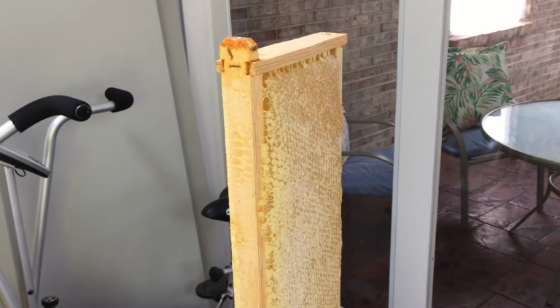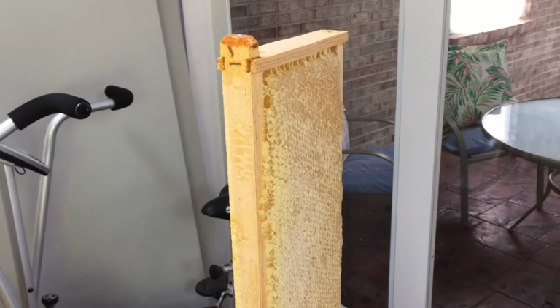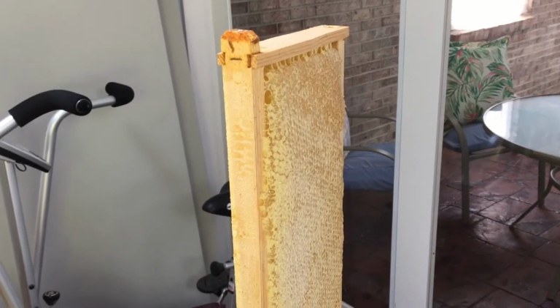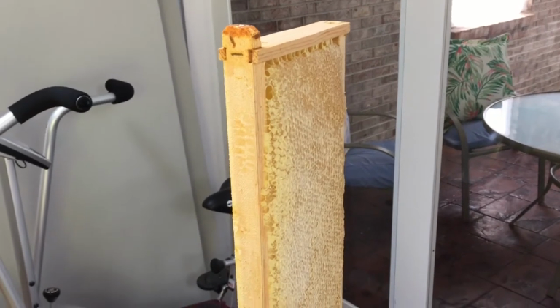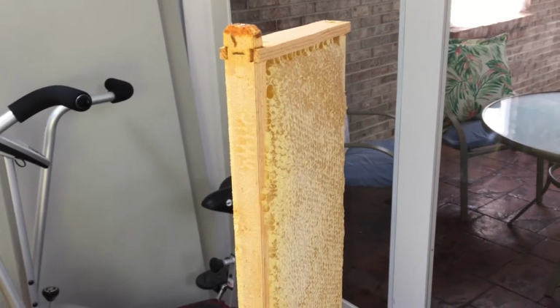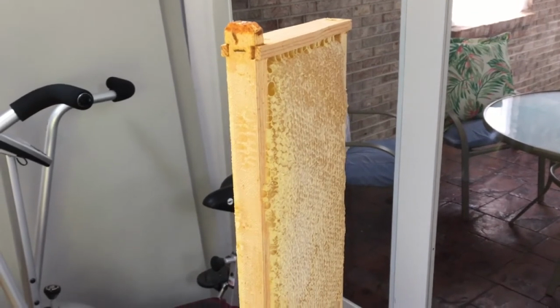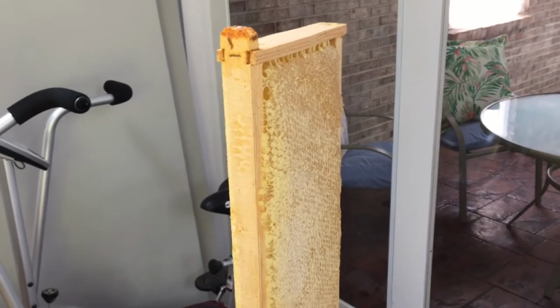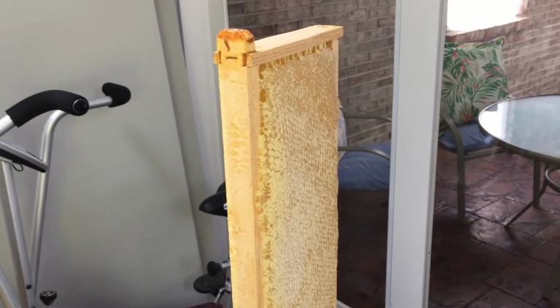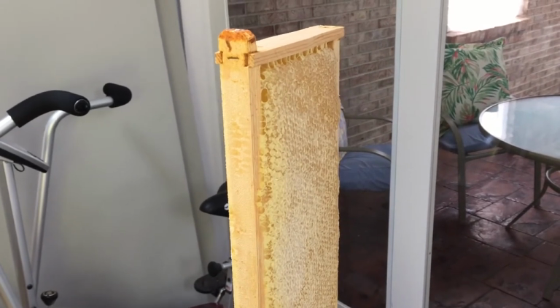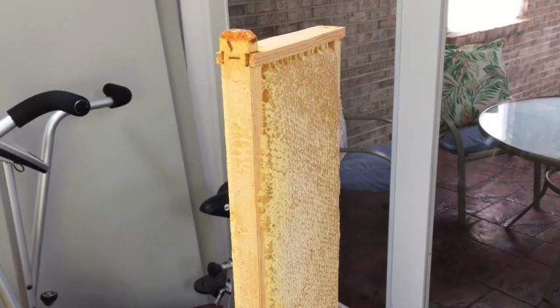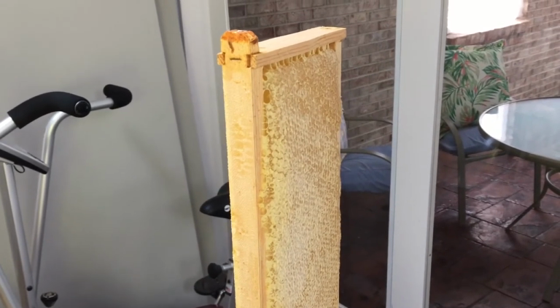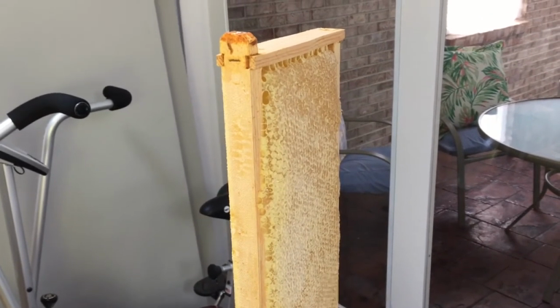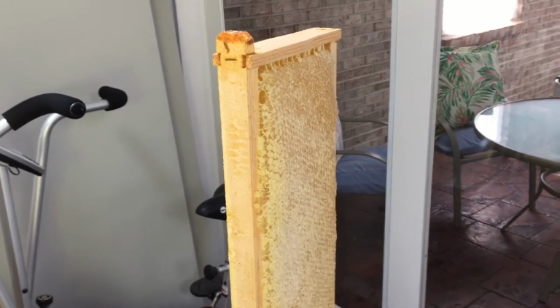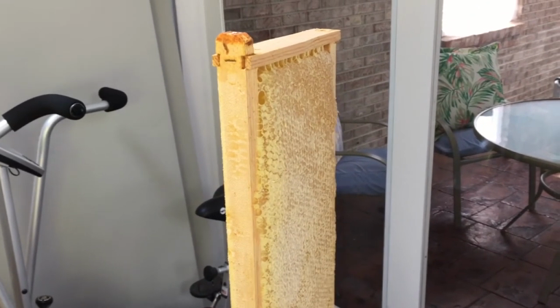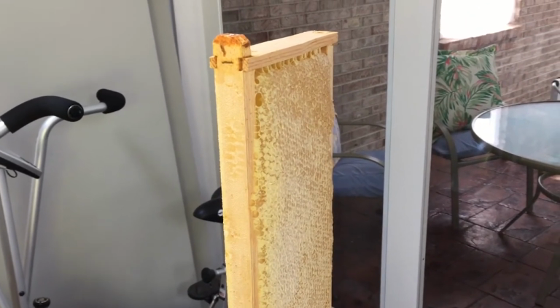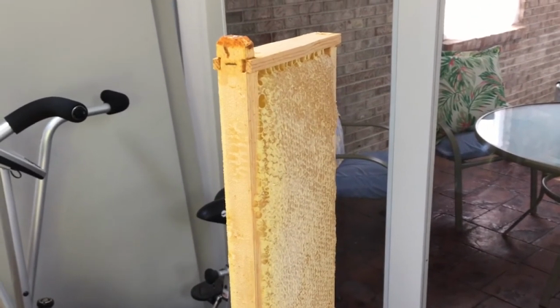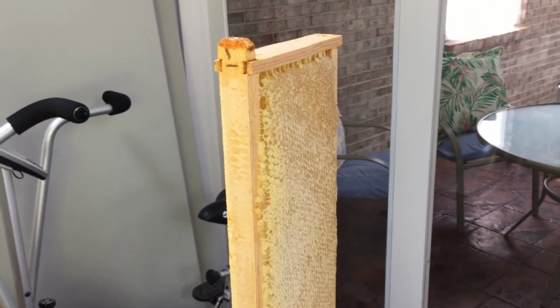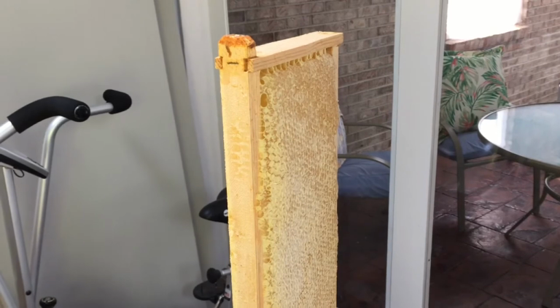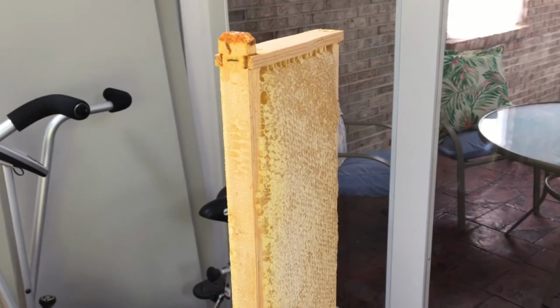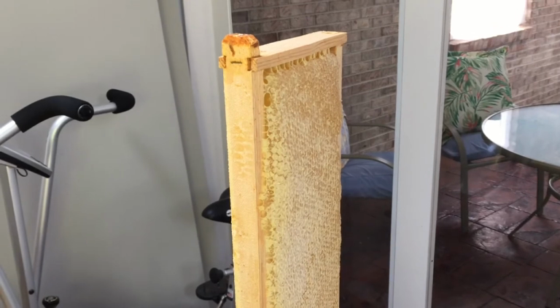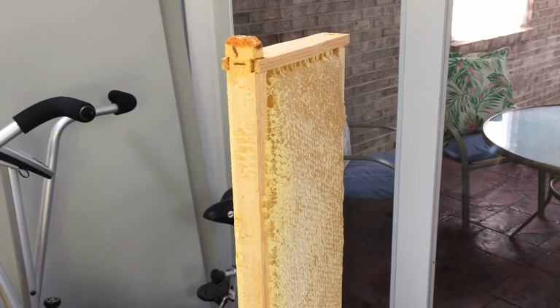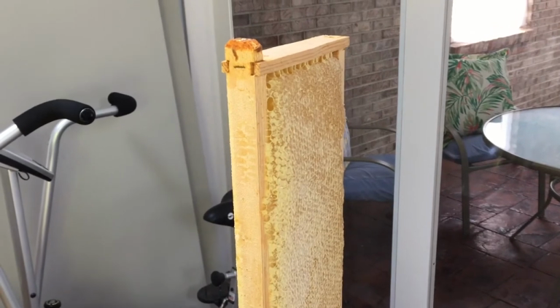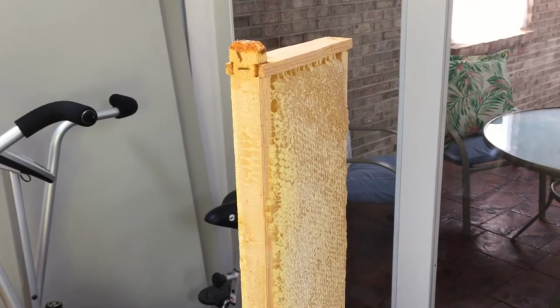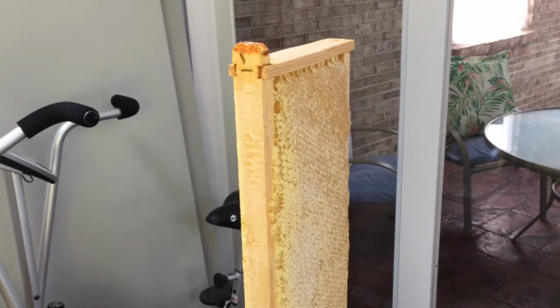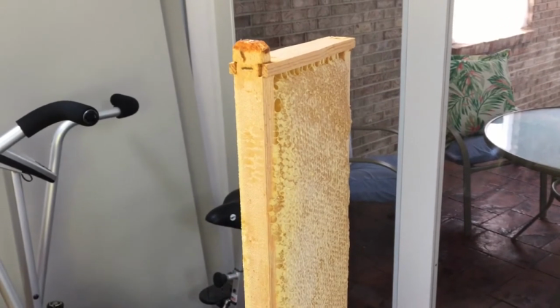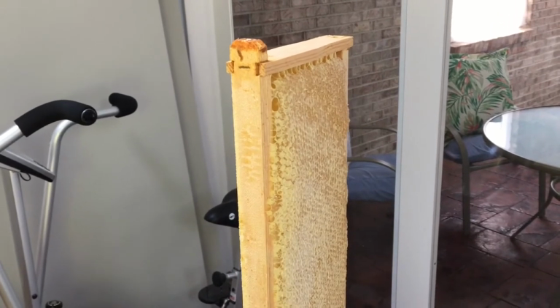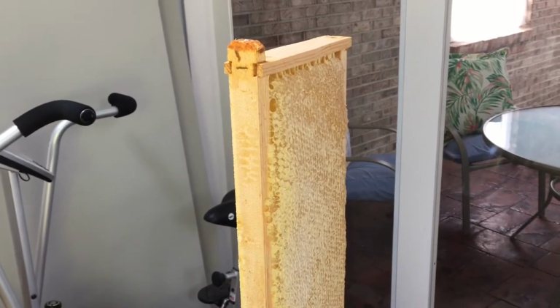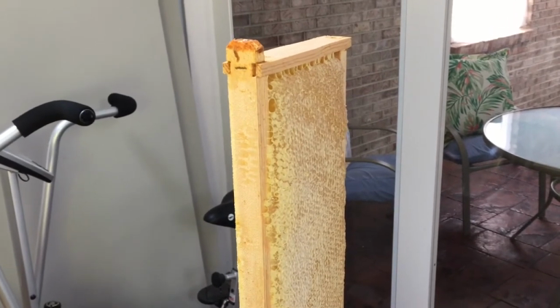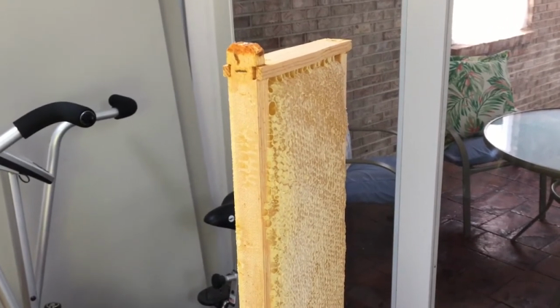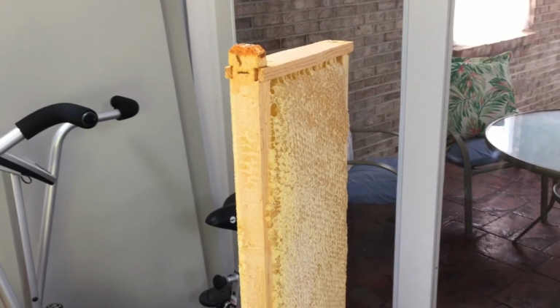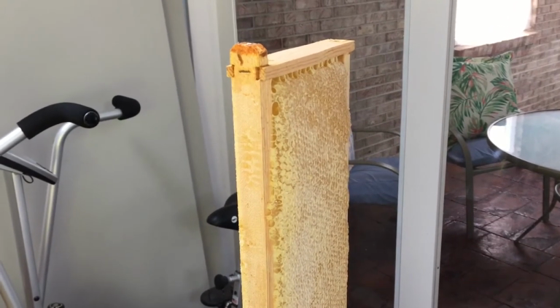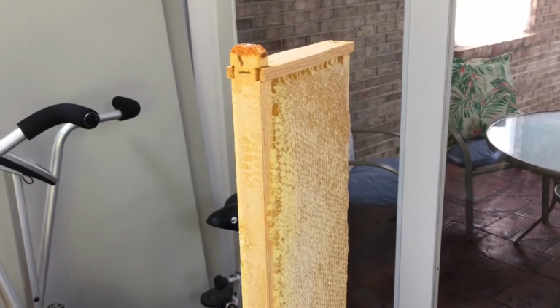Hello everybody, welcome to Adventures in Beekeeping. My name is Dale and I am just now starting my second year in beekeeping.